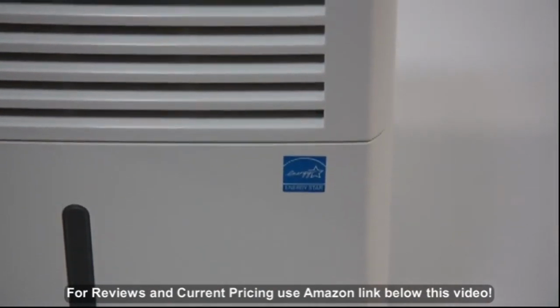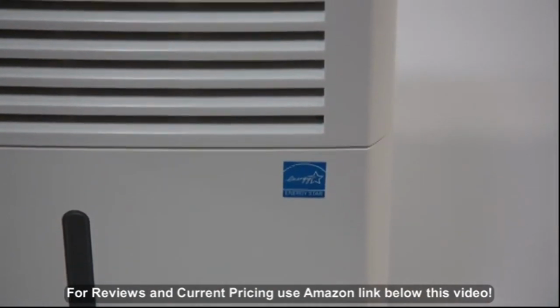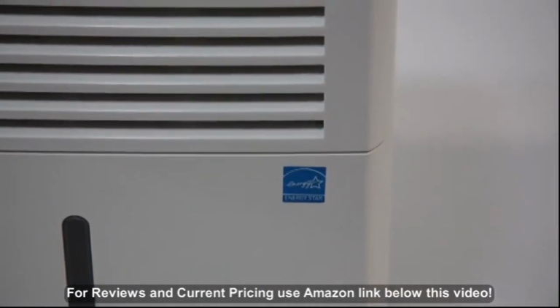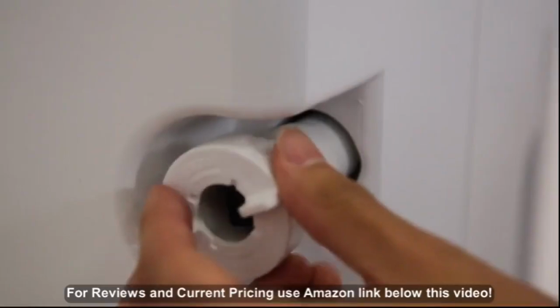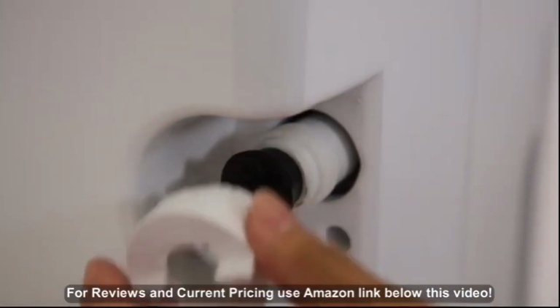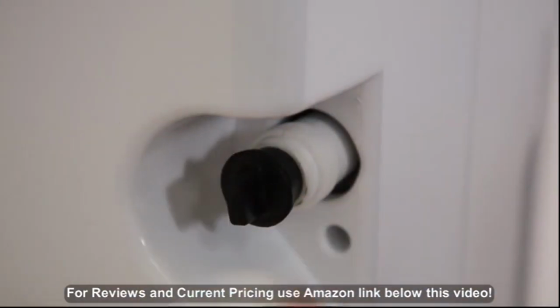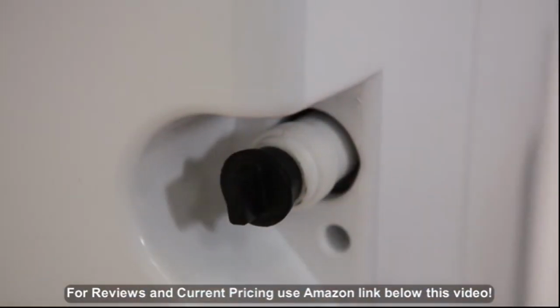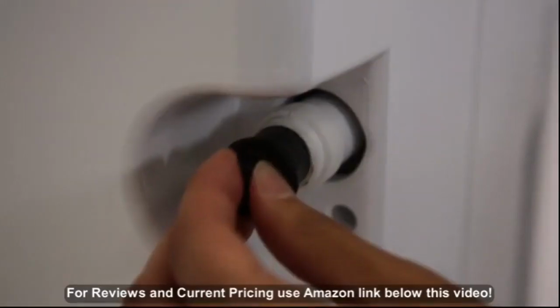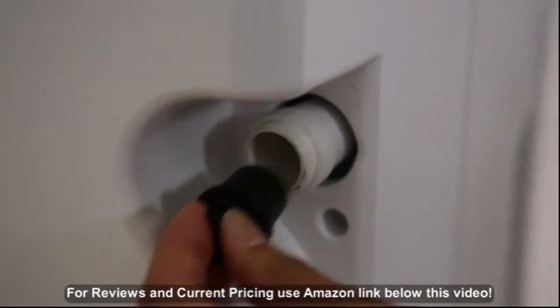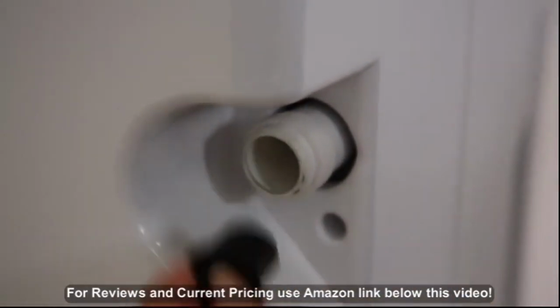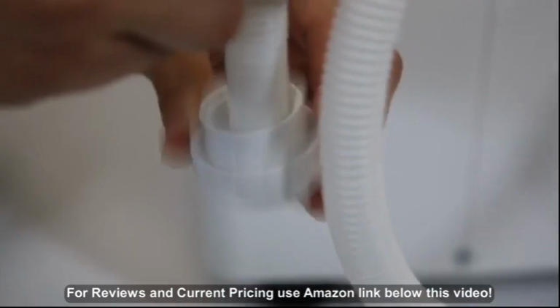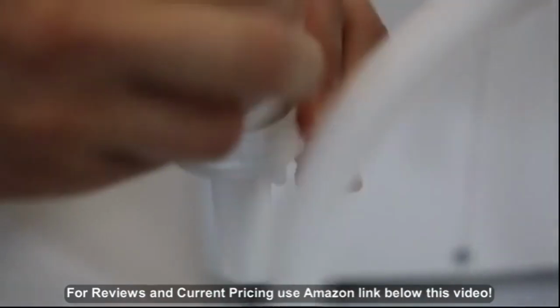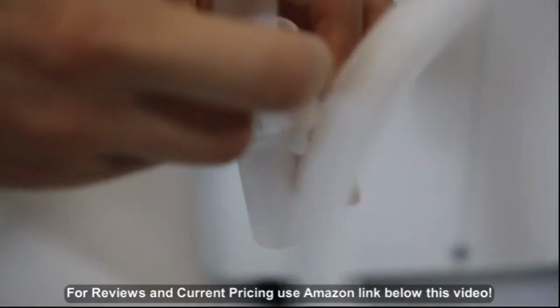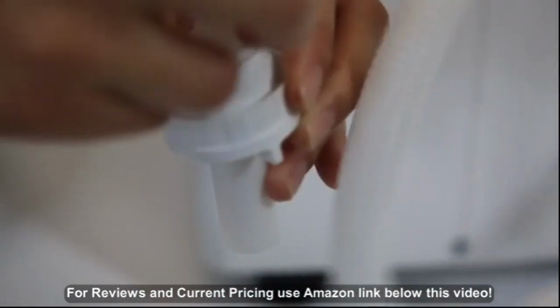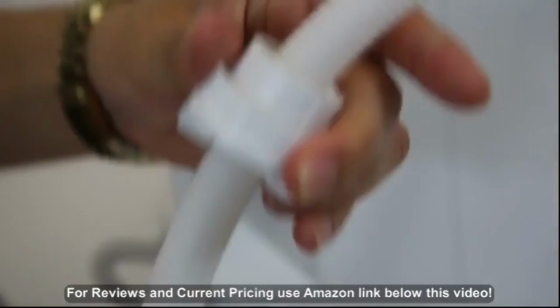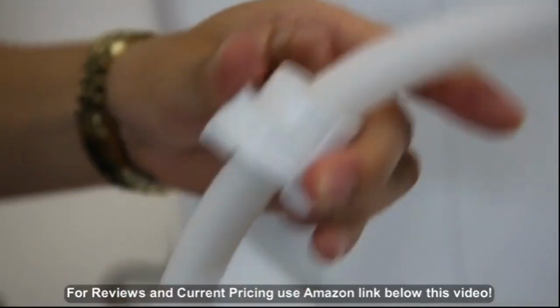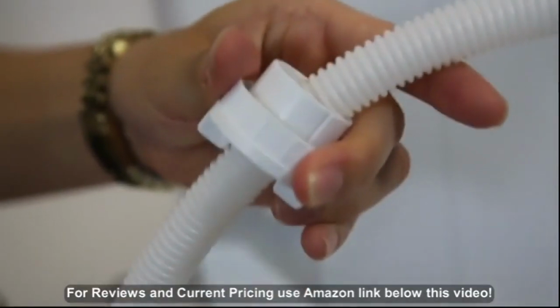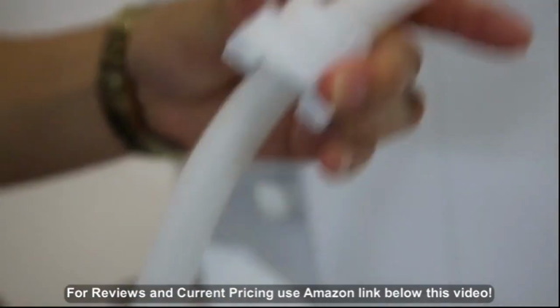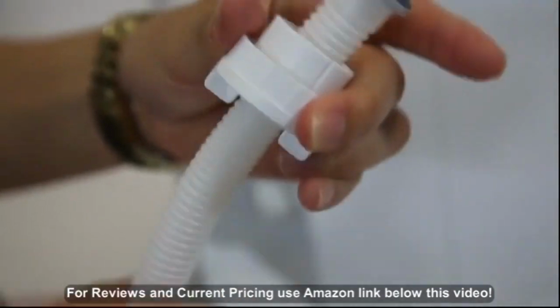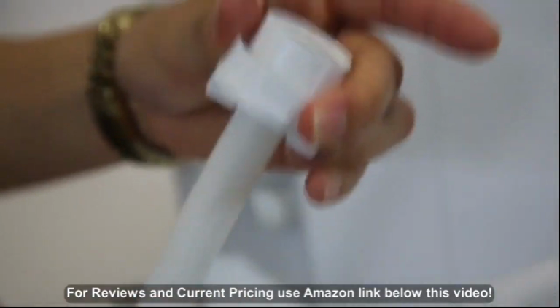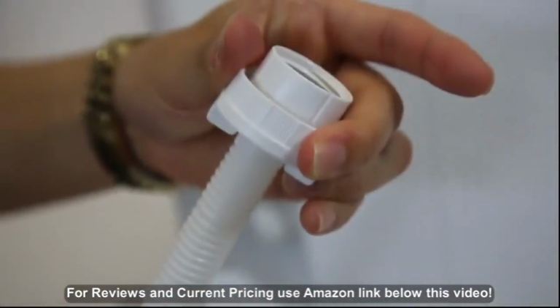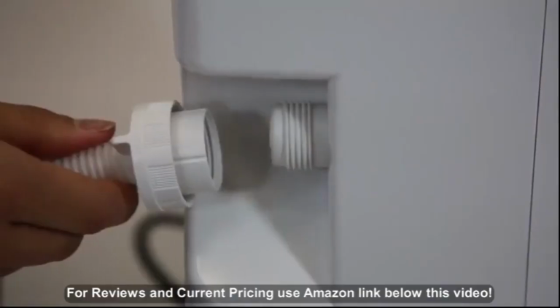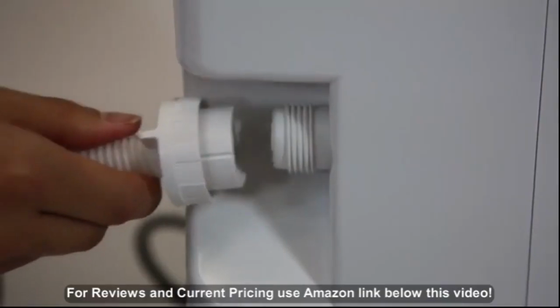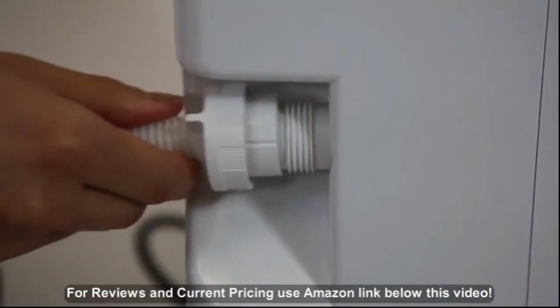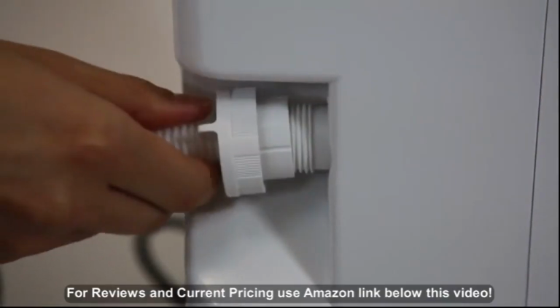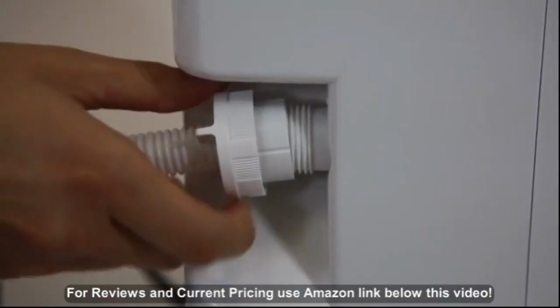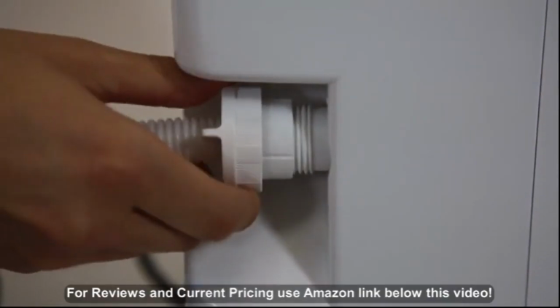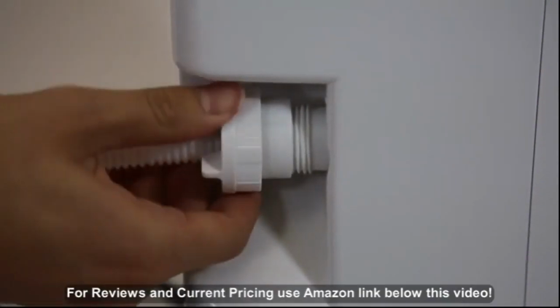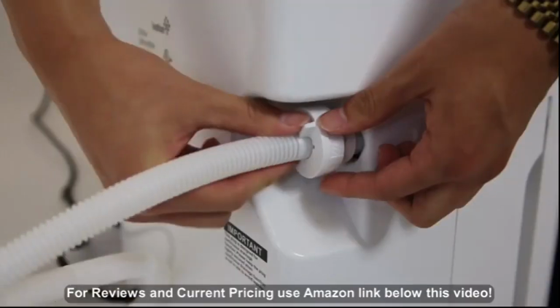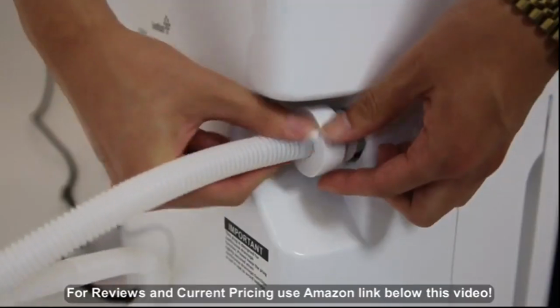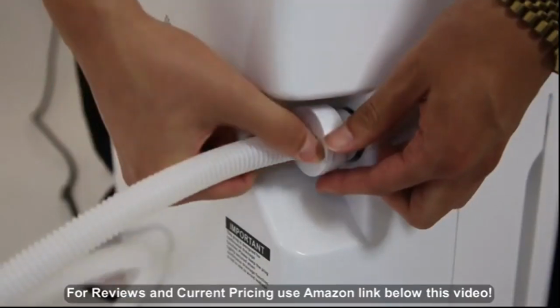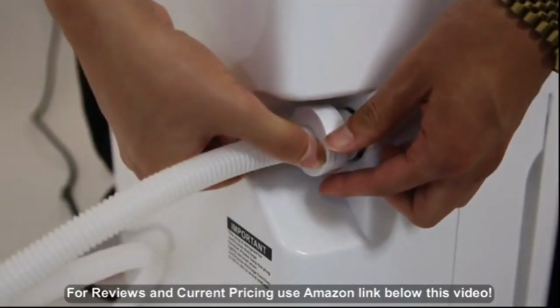We even included an optional hose hookup. Just run the hose through the drain lock and screw it onto the drain firmly.